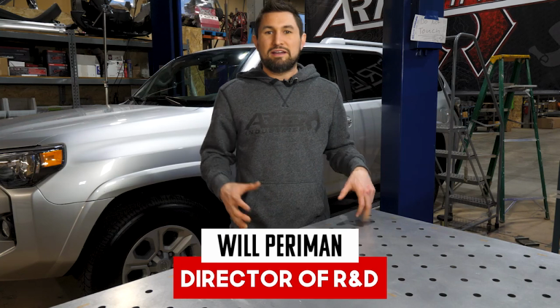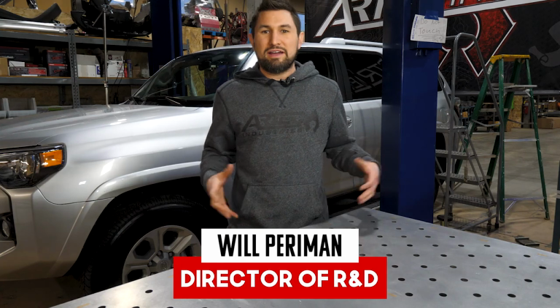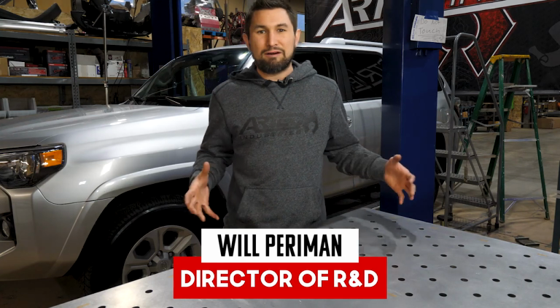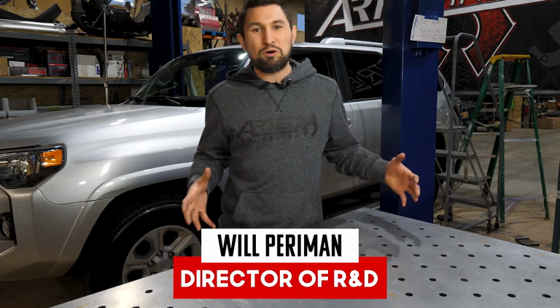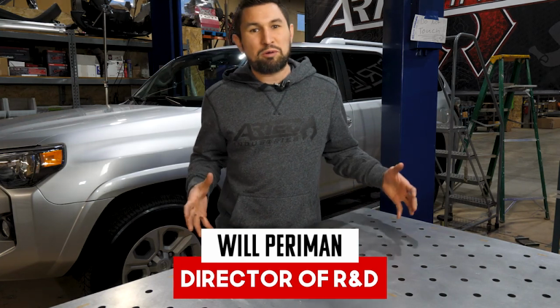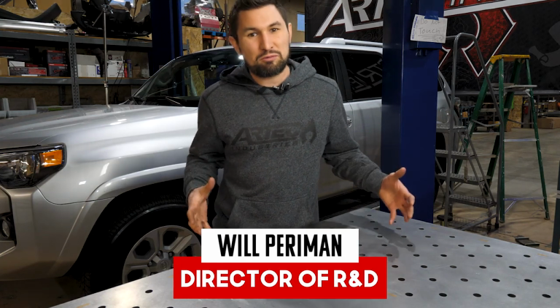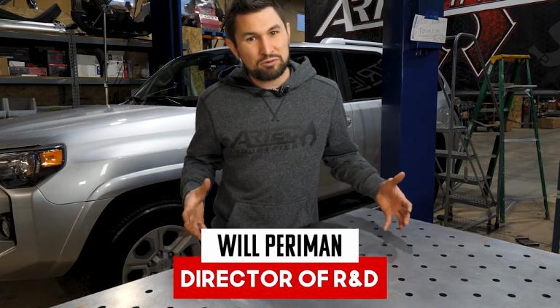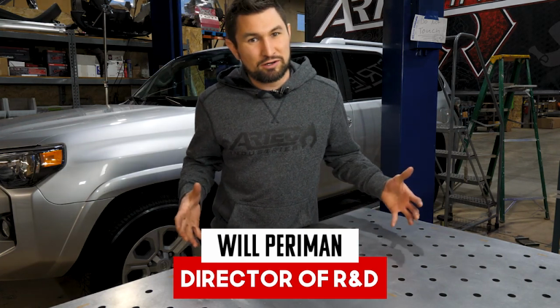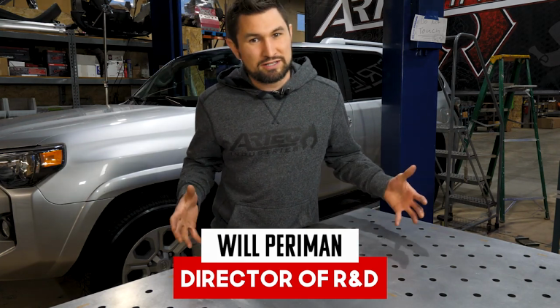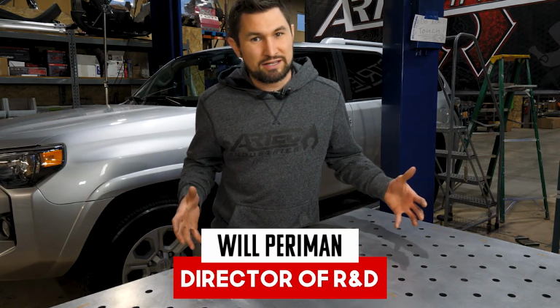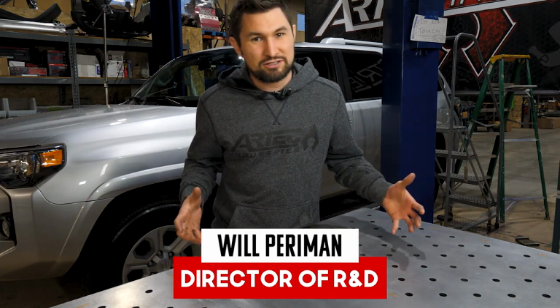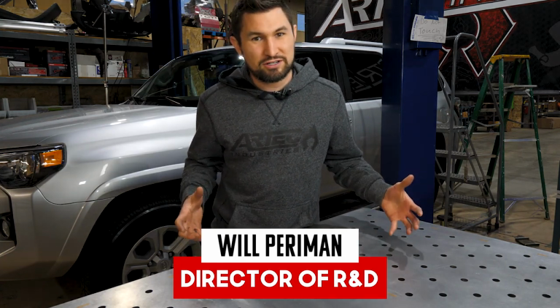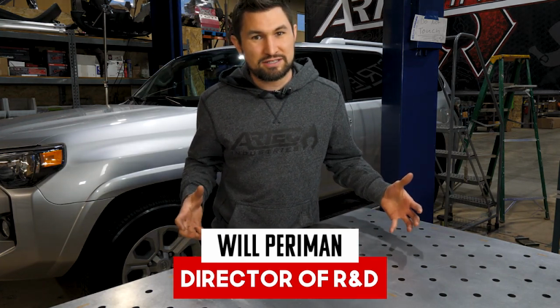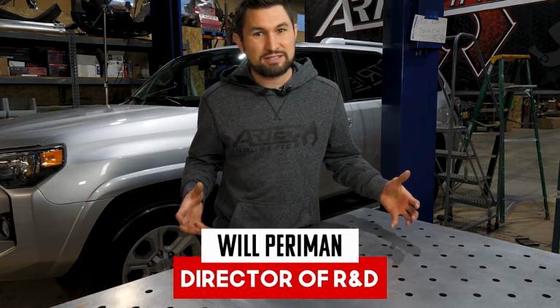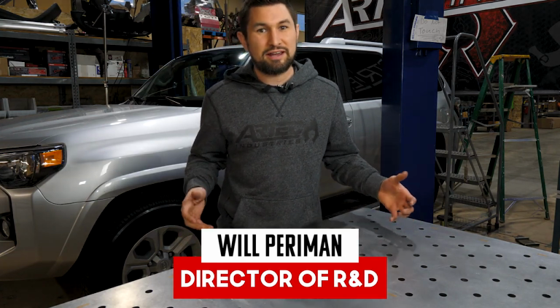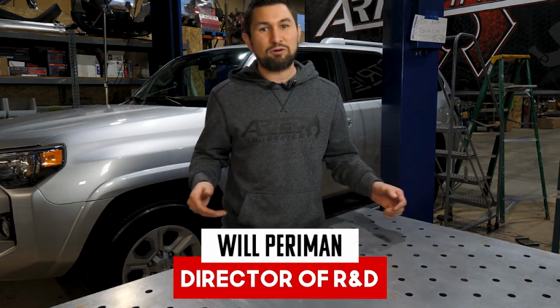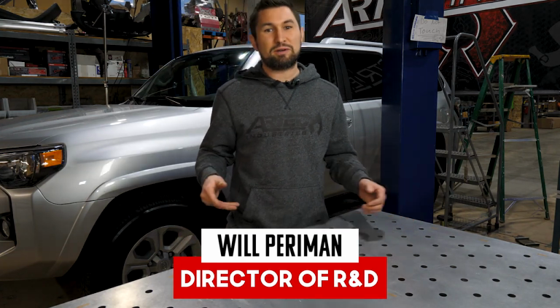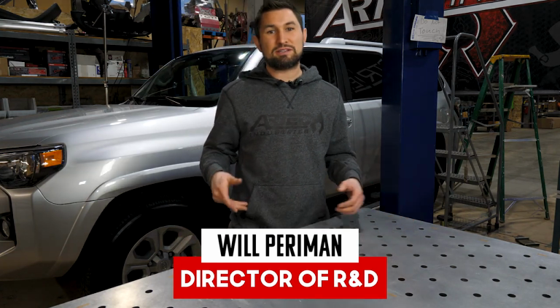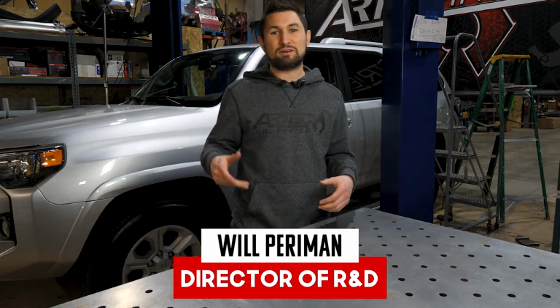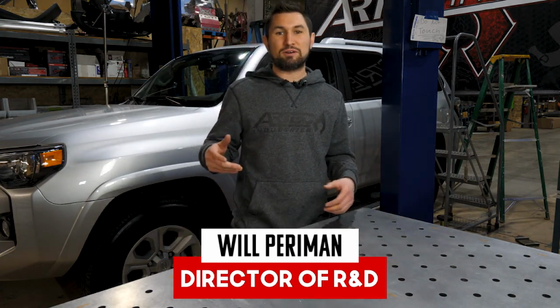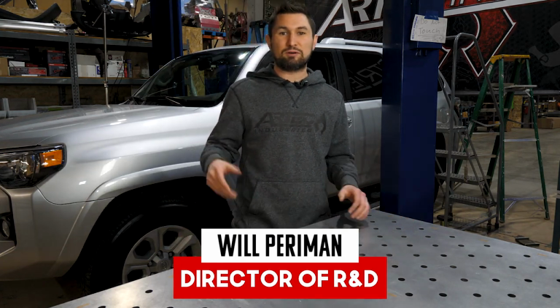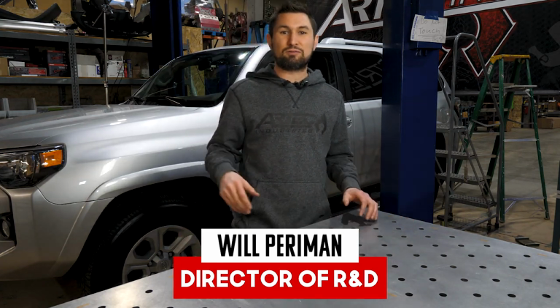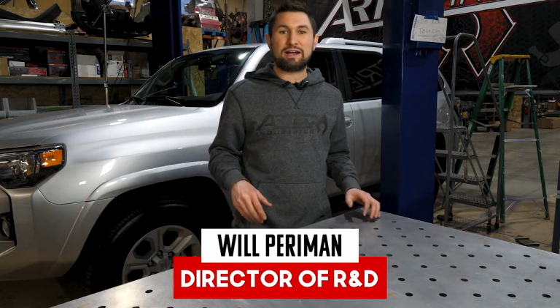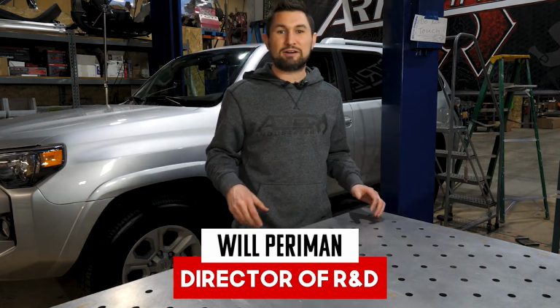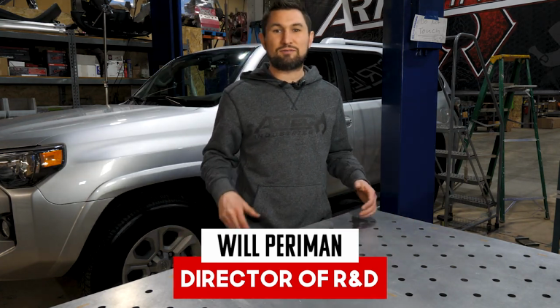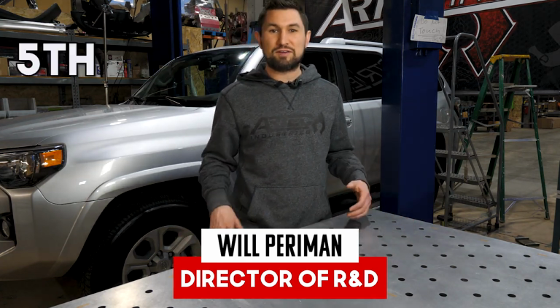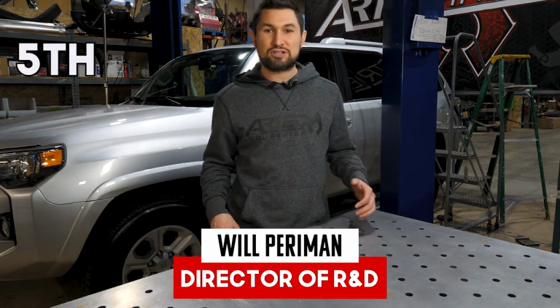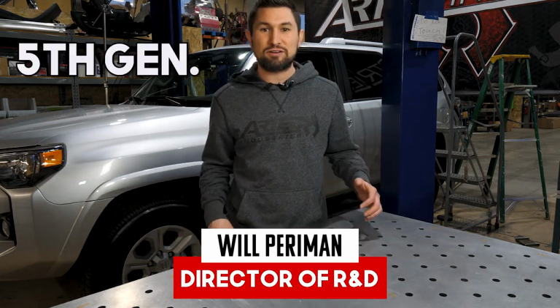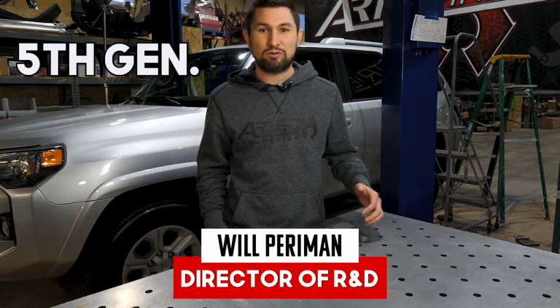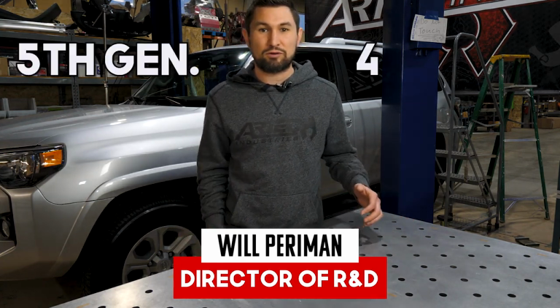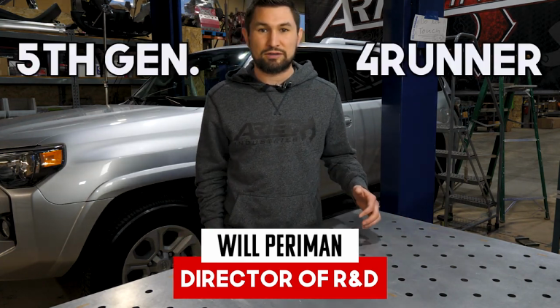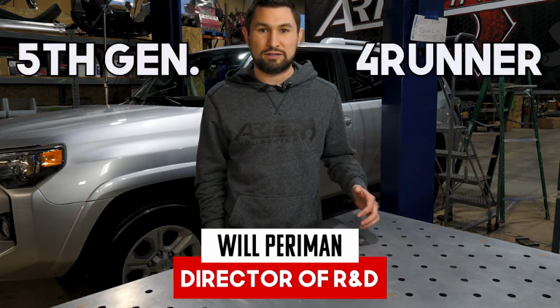Hey, I'm Will Perriman with Artec Industries and today we'll be installing a roof rack on a 5th Gen 4Runner.